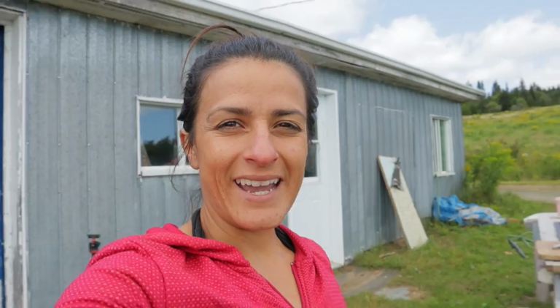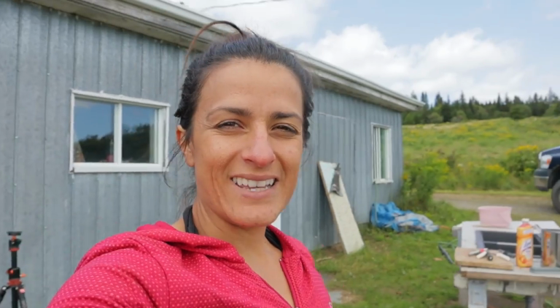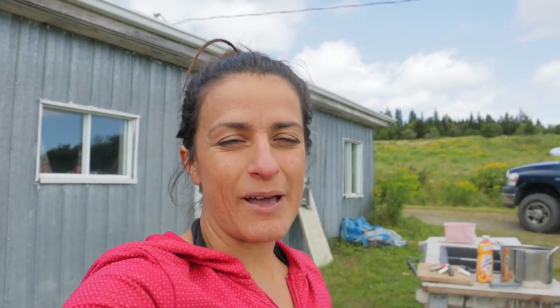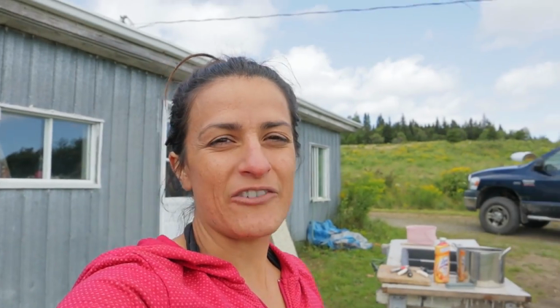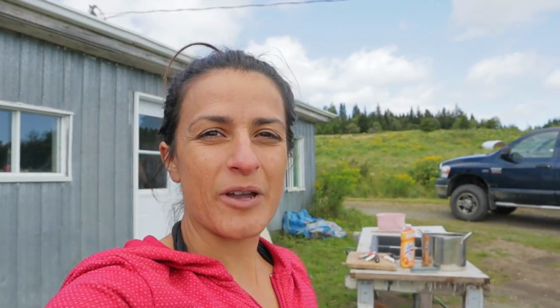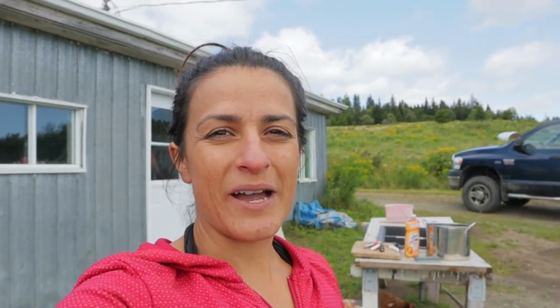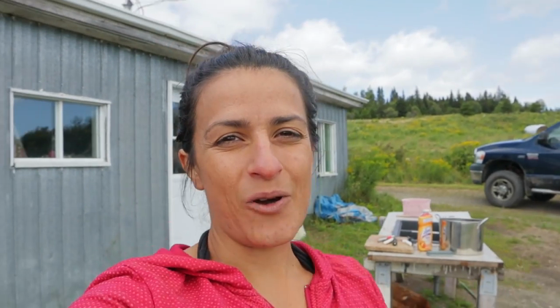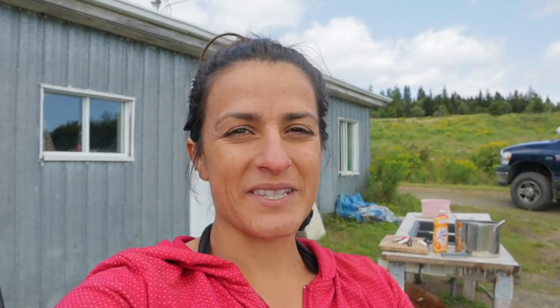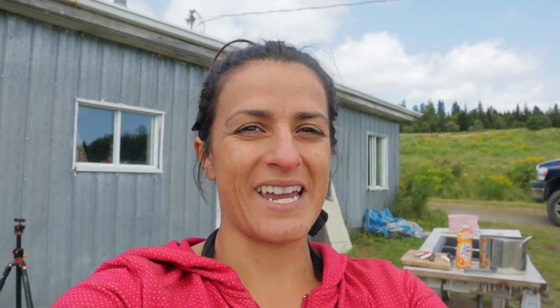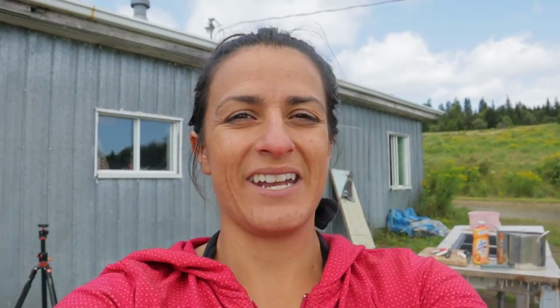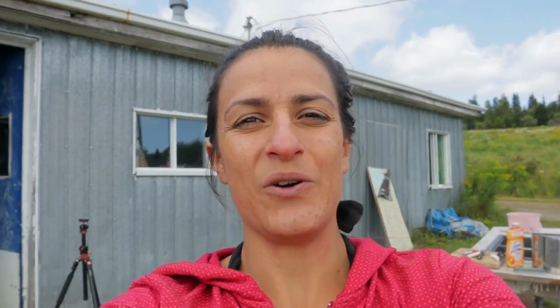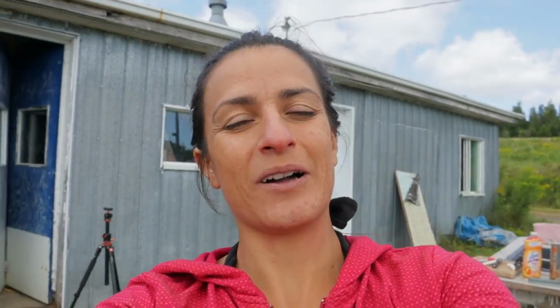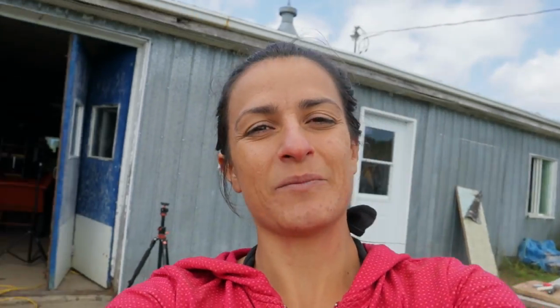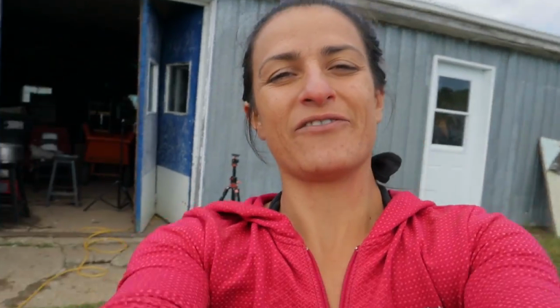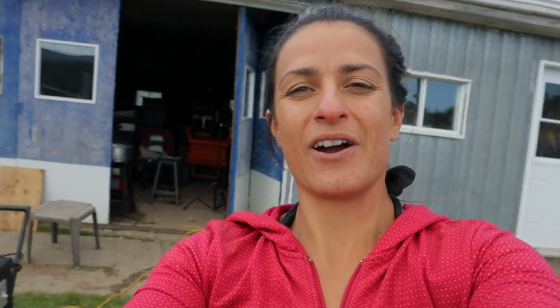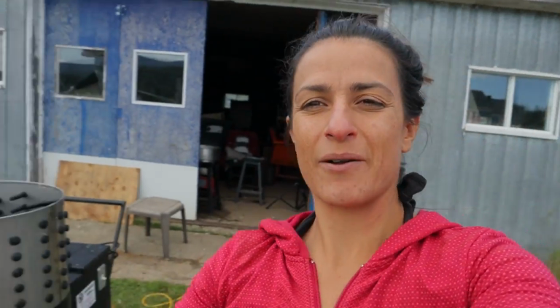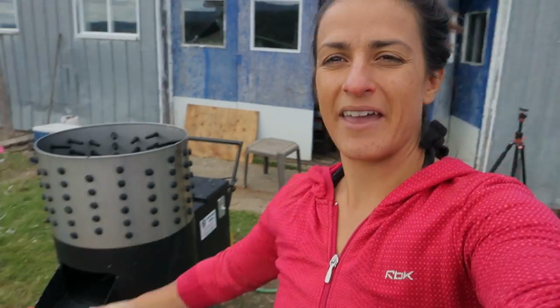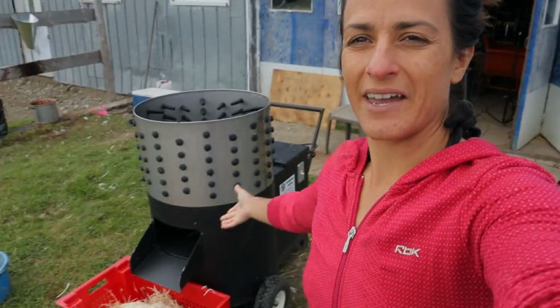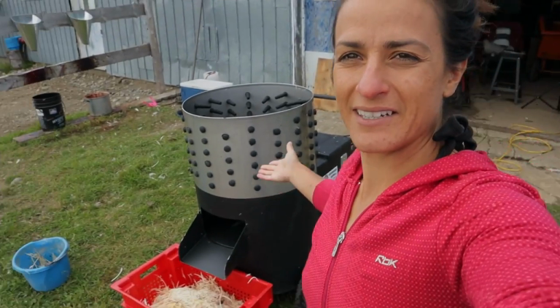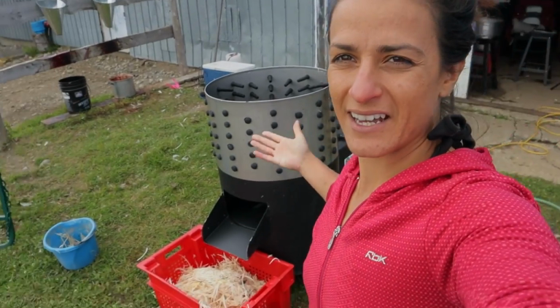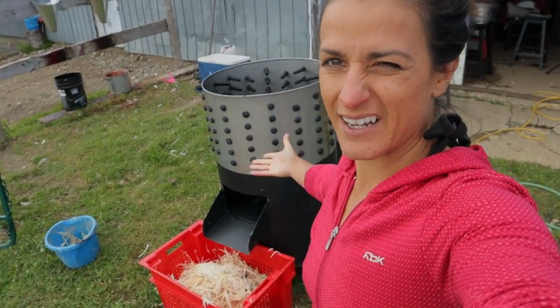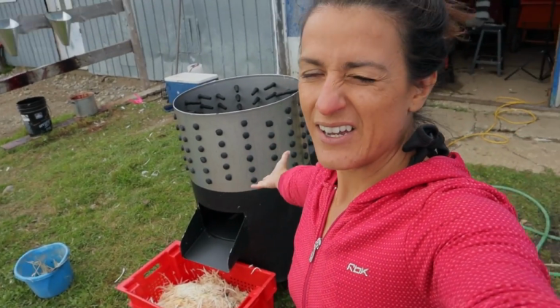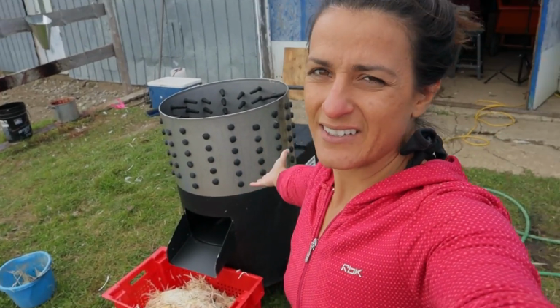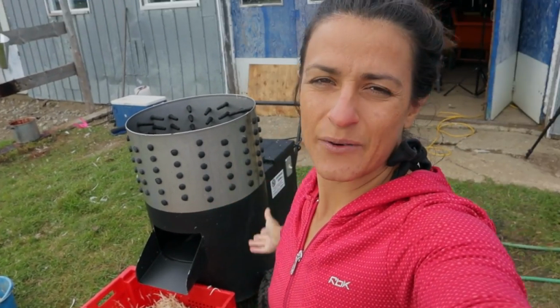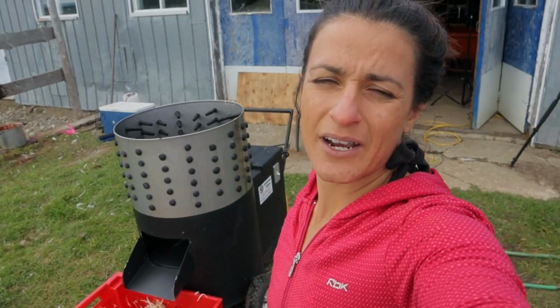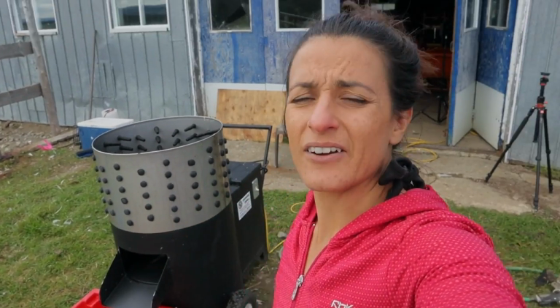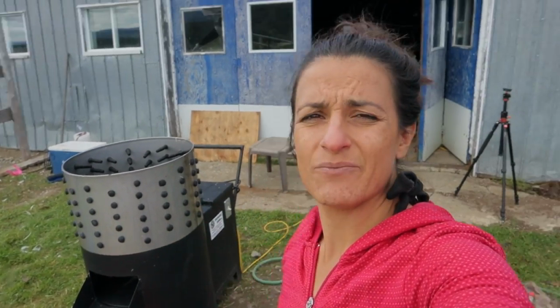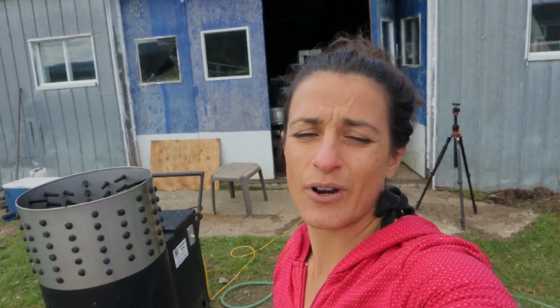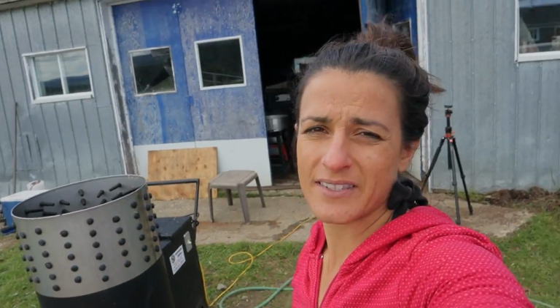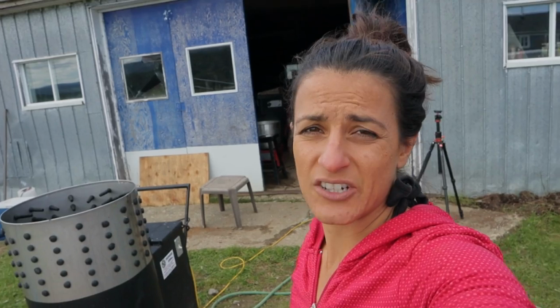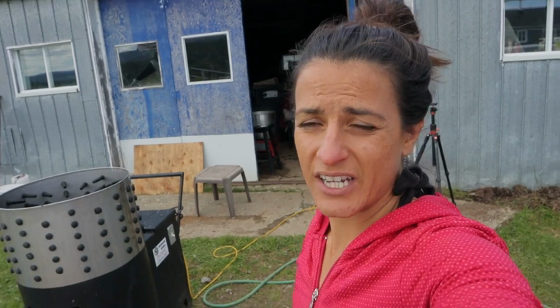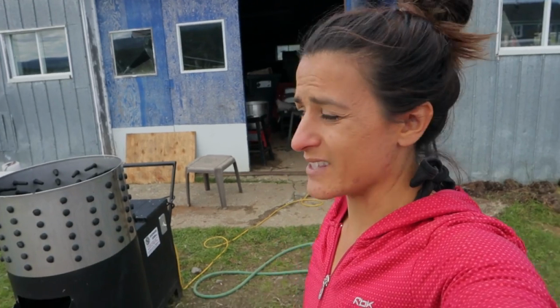Hey guys, Mallory from Quebec Homestead. Welcome to my farm and today we are processing chickens.